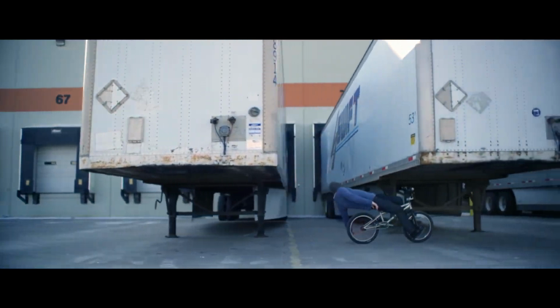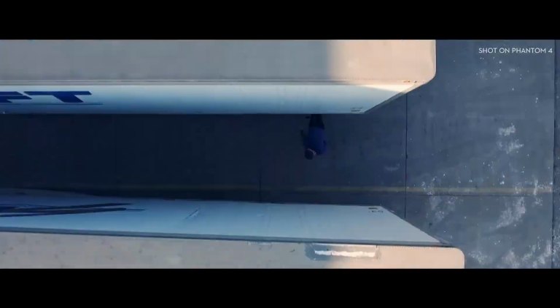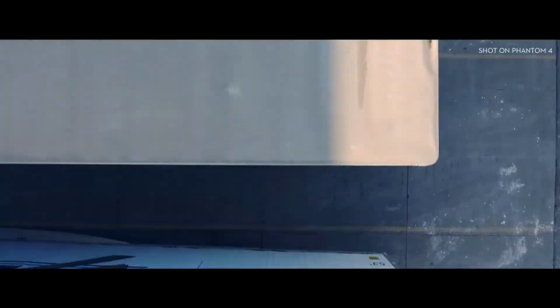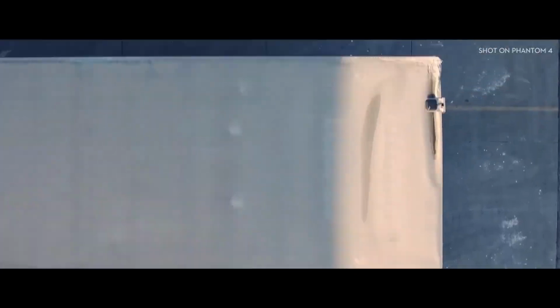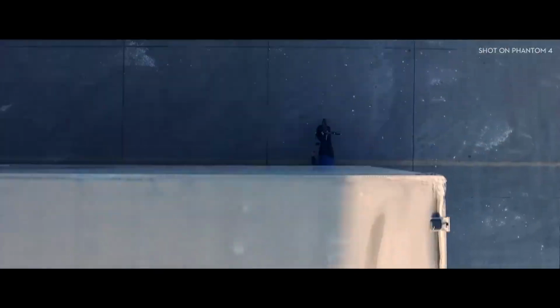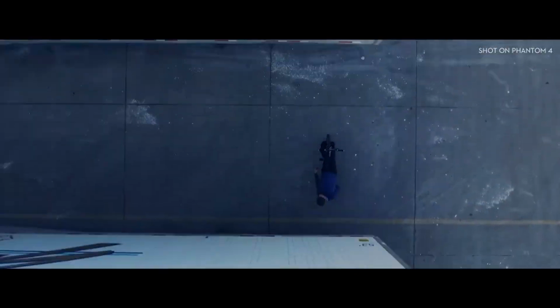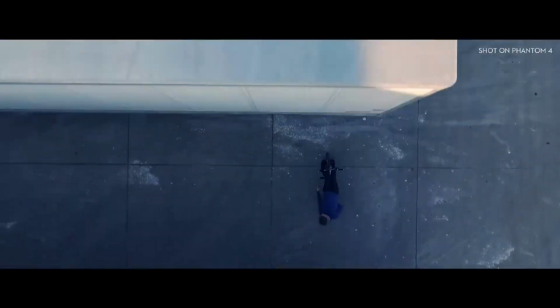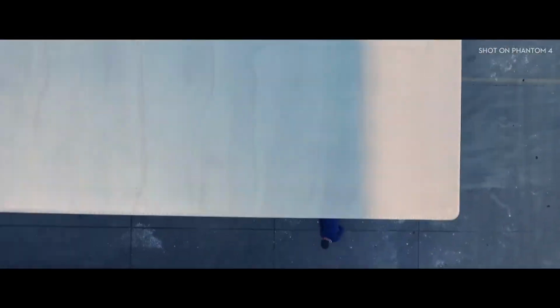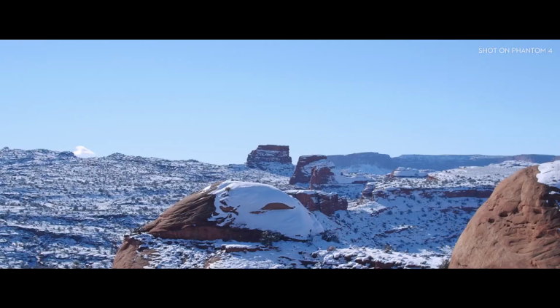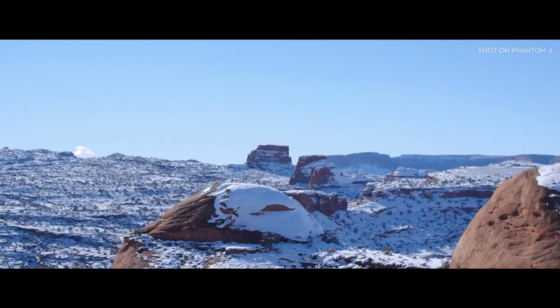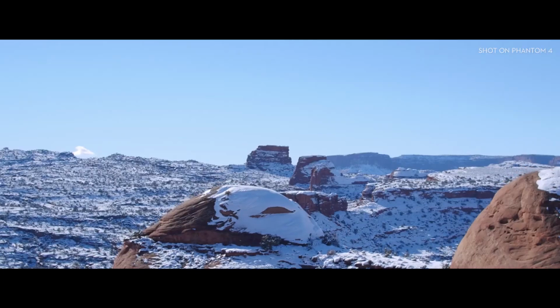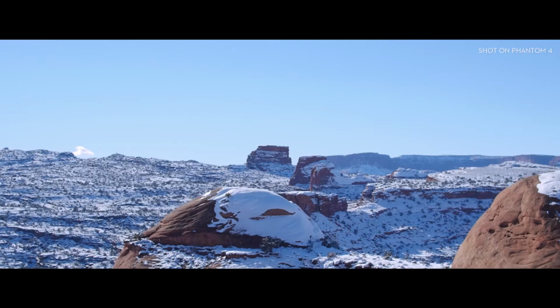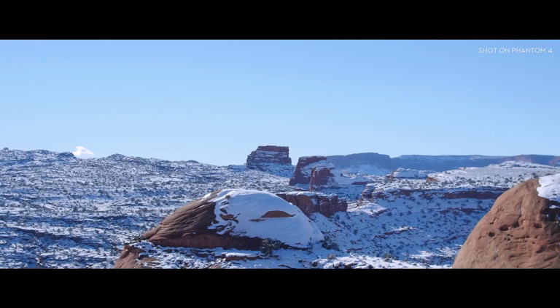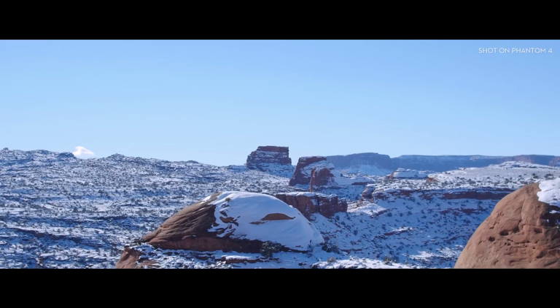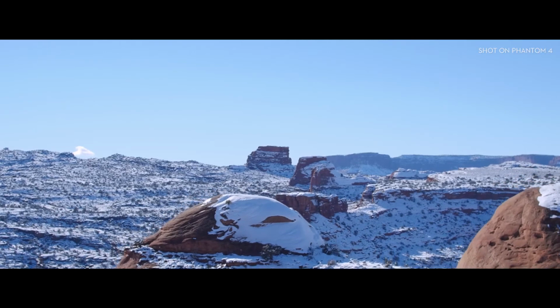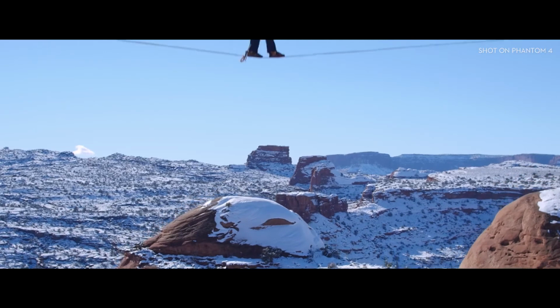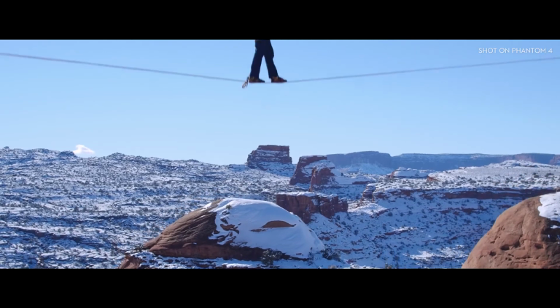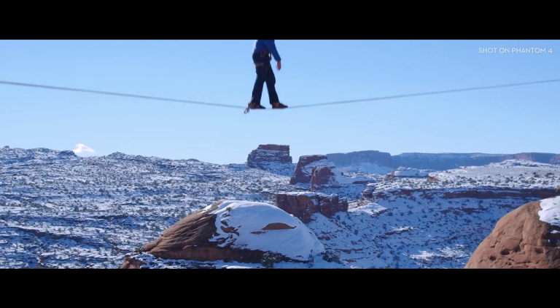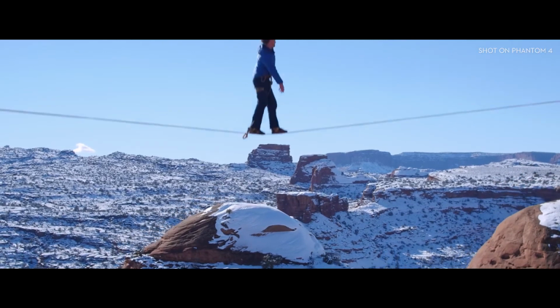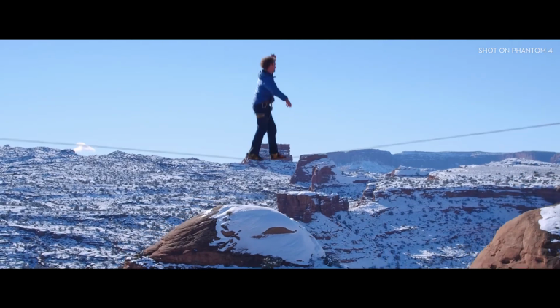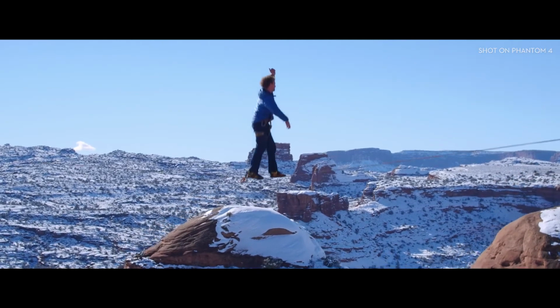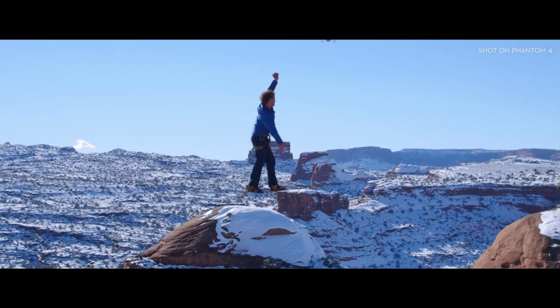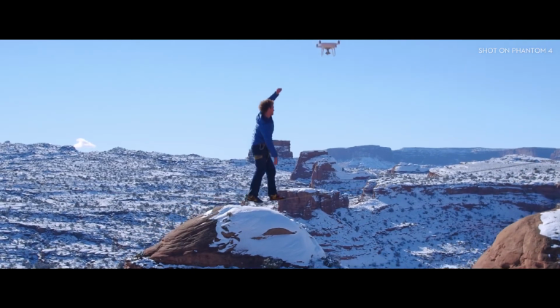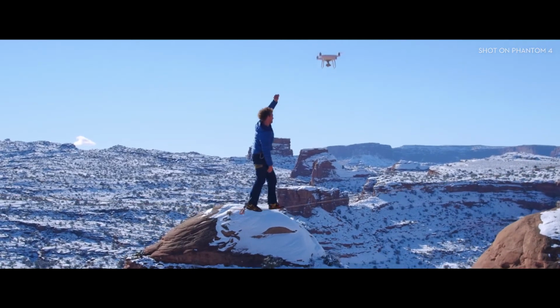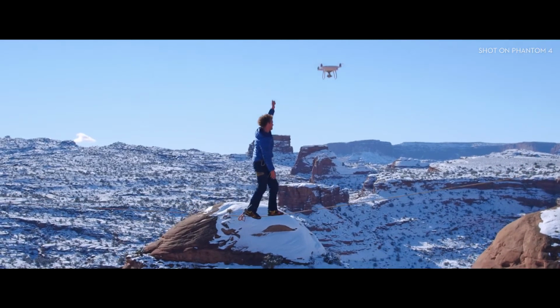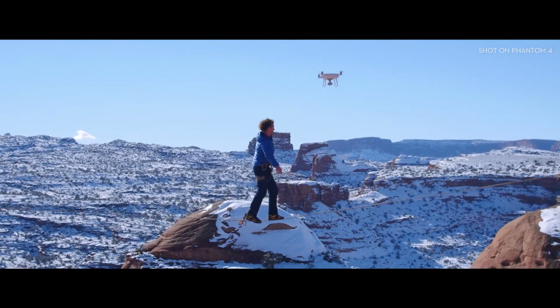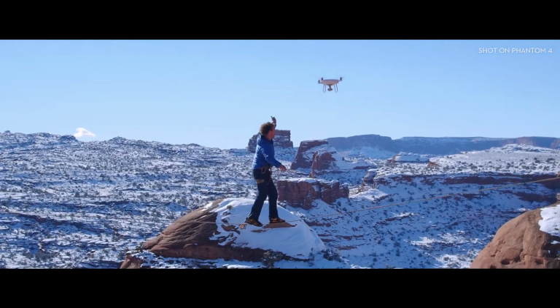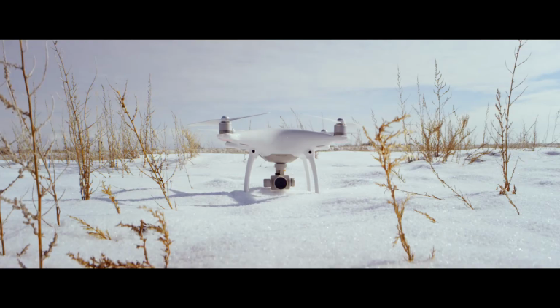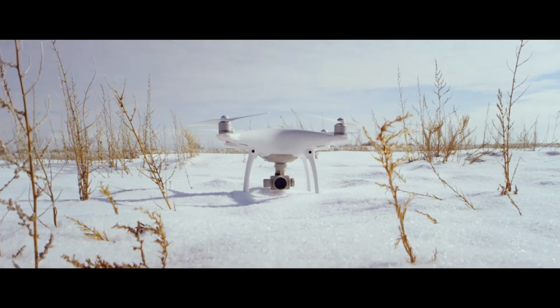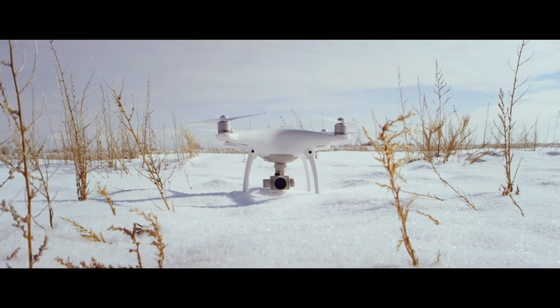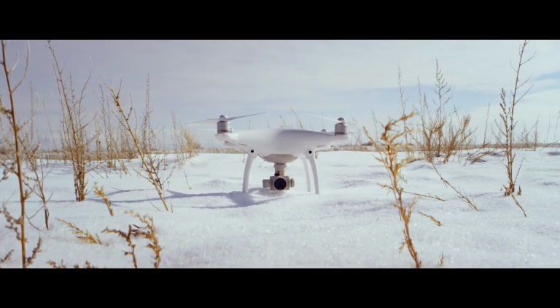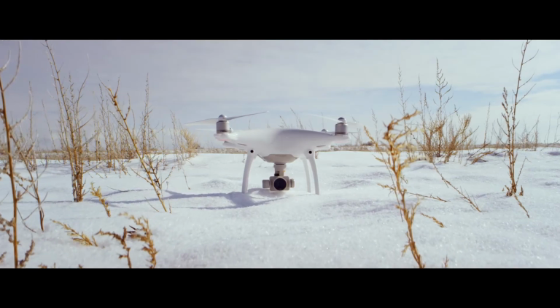With the Phantom 4, the world is your blank canvas. What are you gonna do with it?